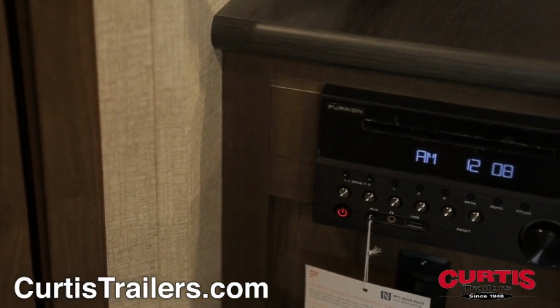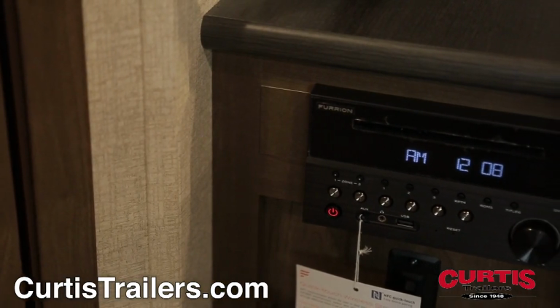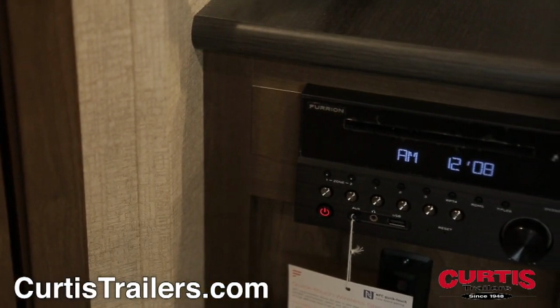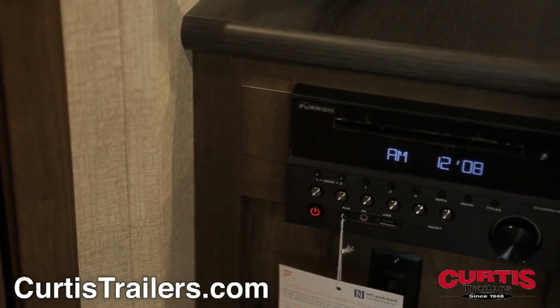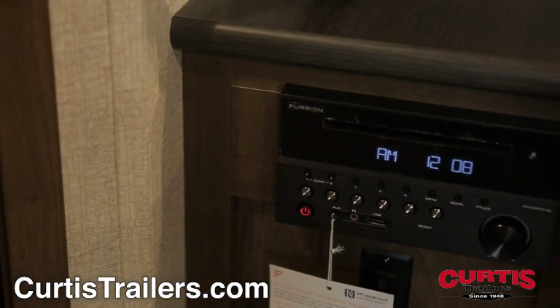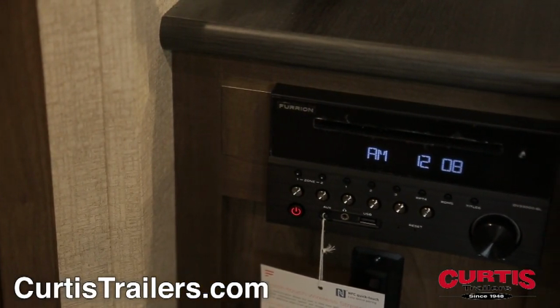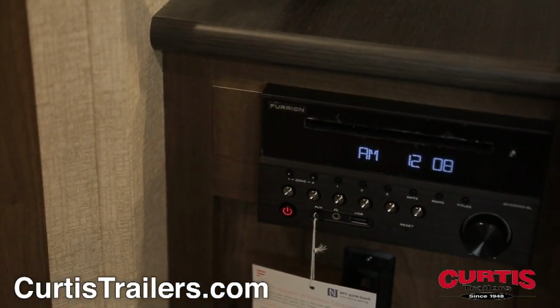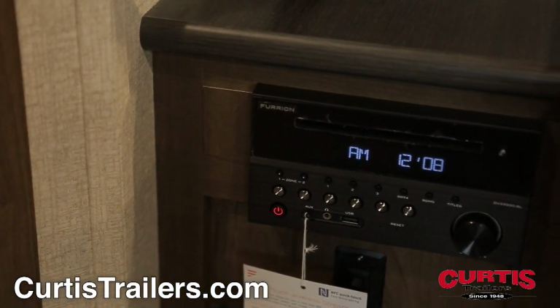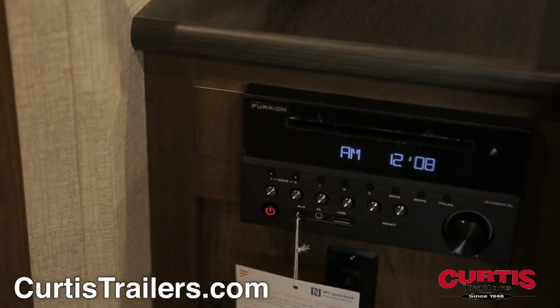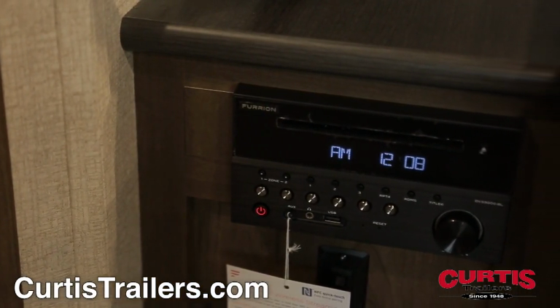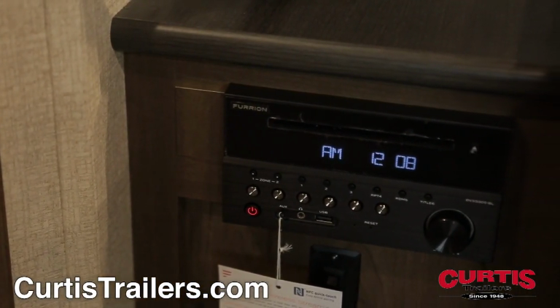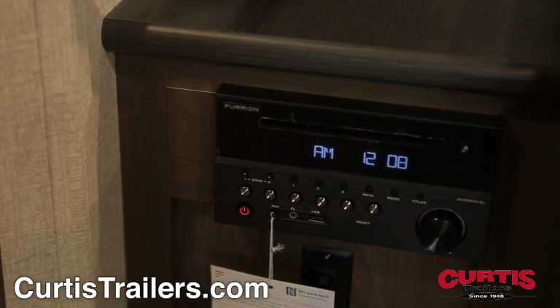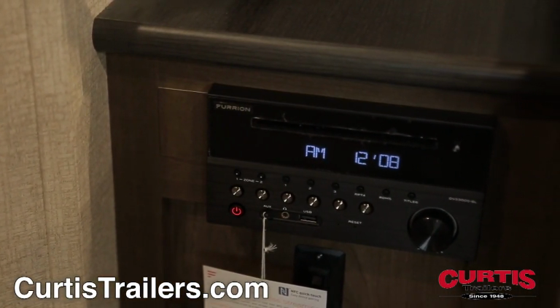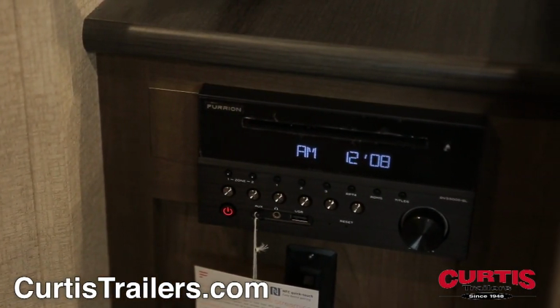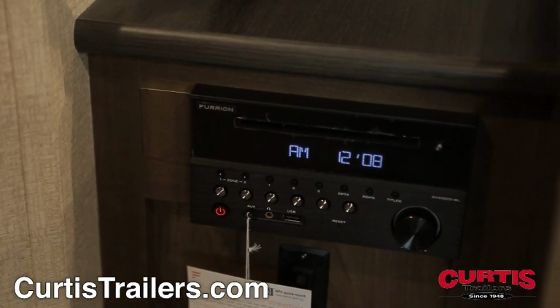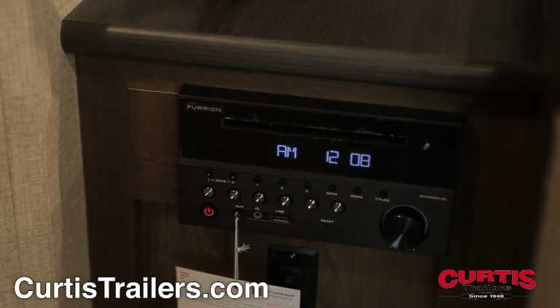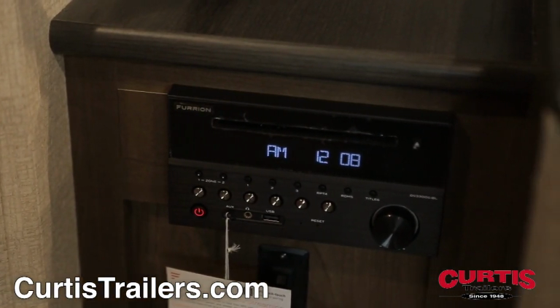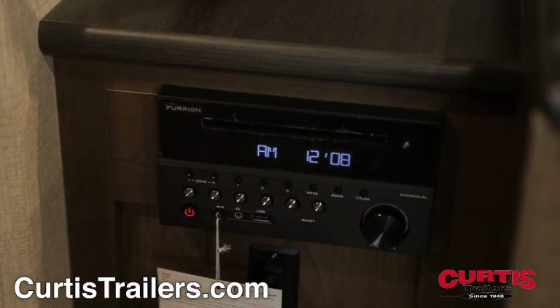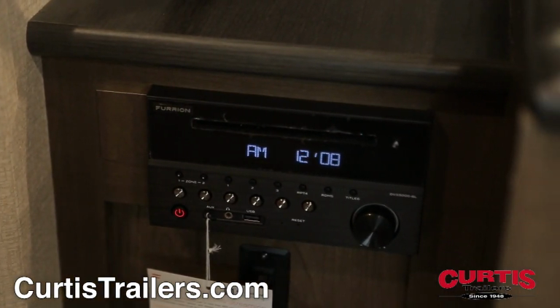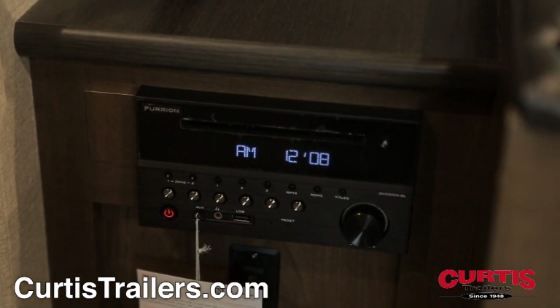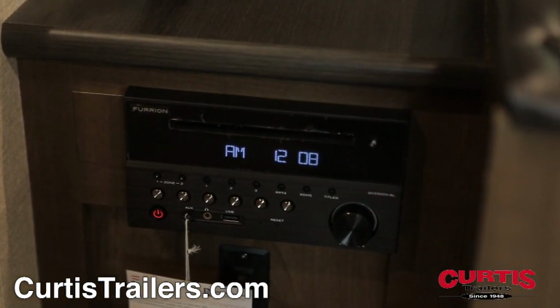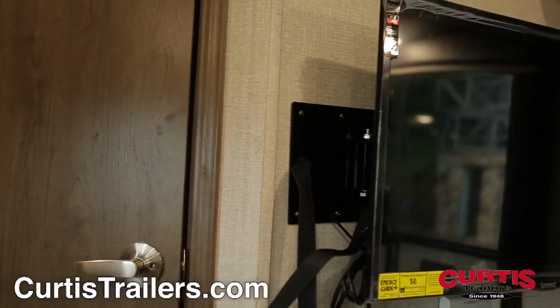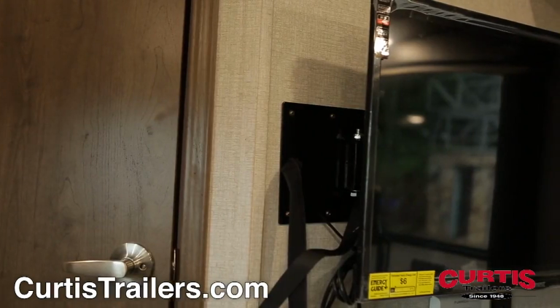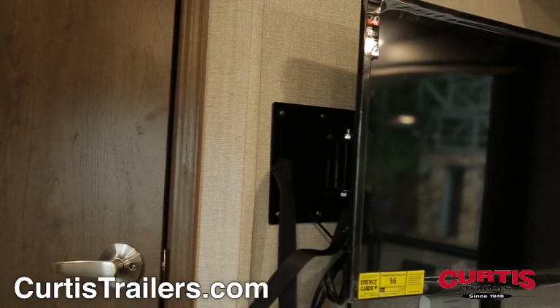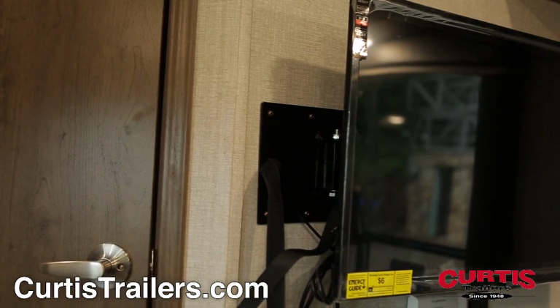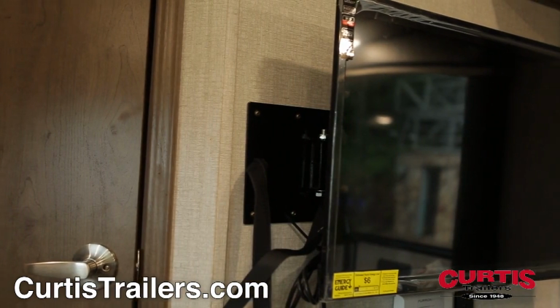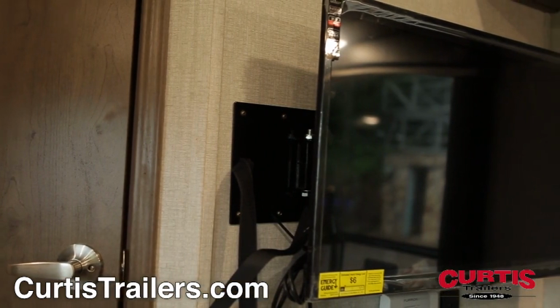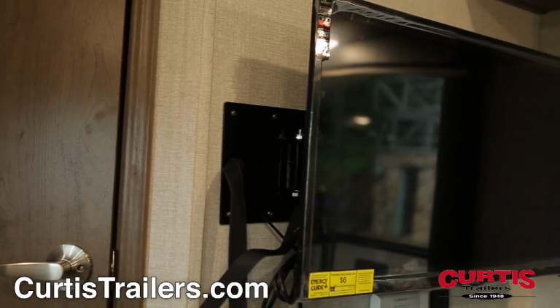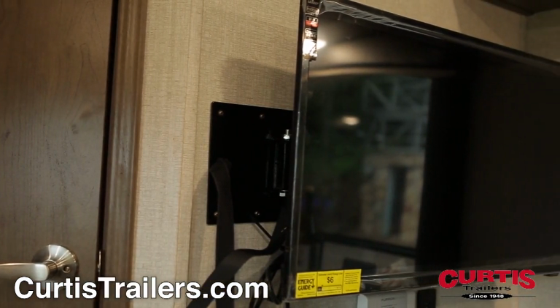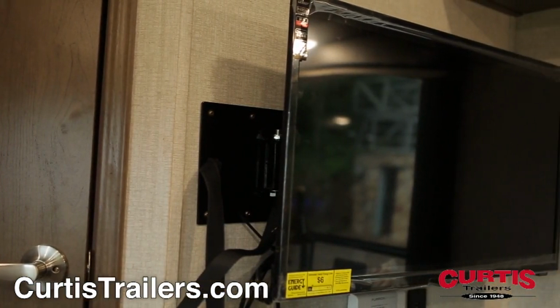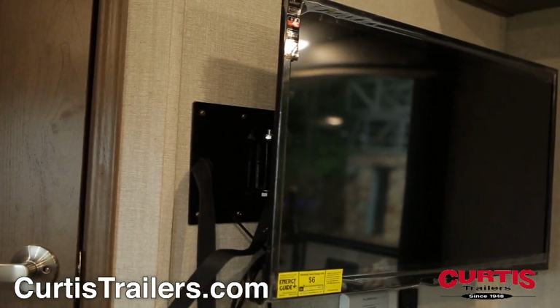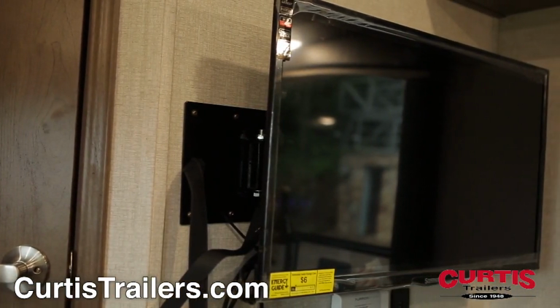Enjoy your new entertainment center that features a Bluetooth-enabled CD/DVD sound system and a fold-away HDTV.